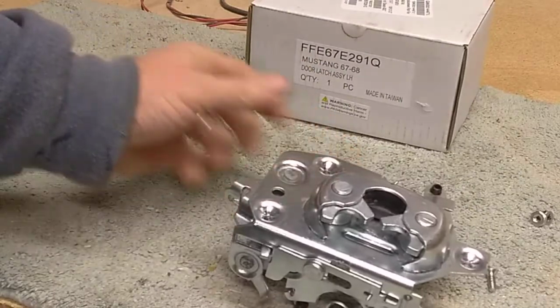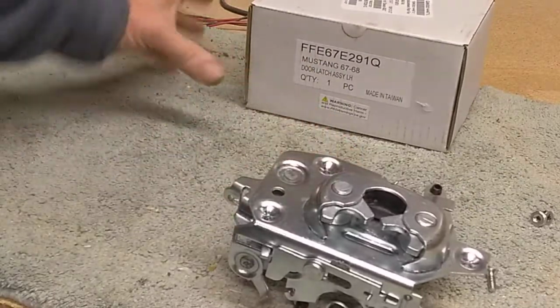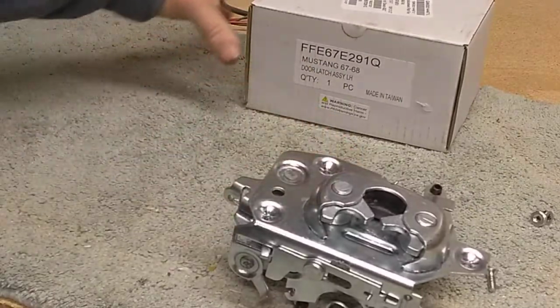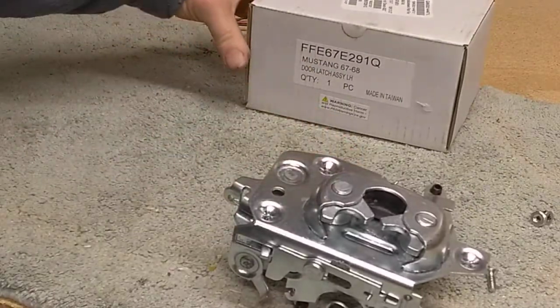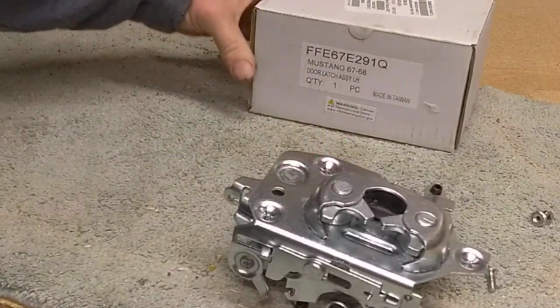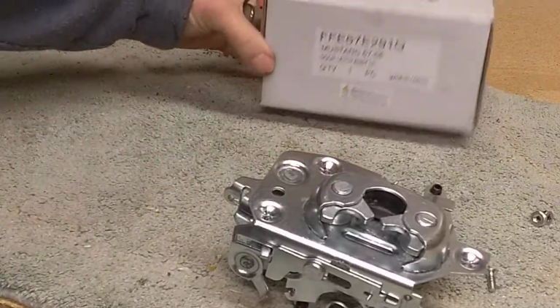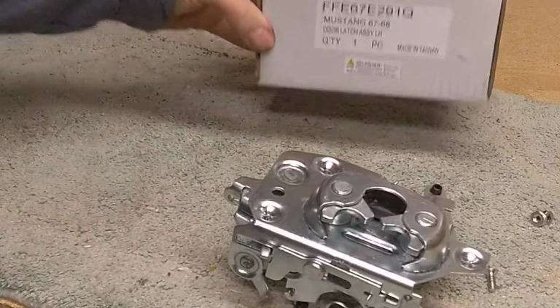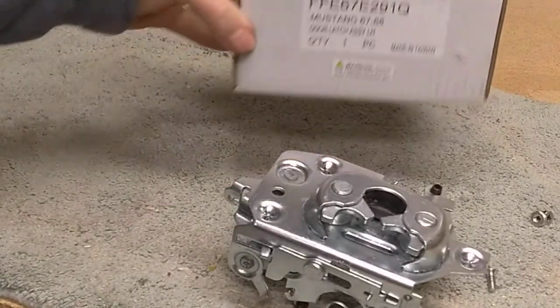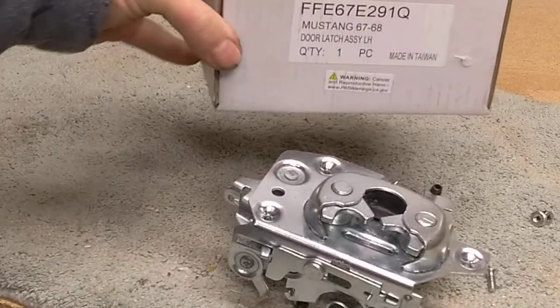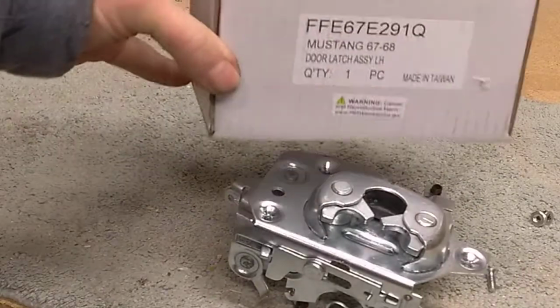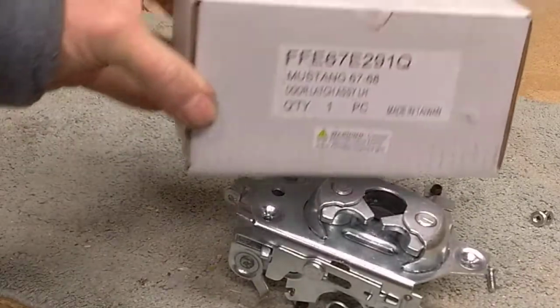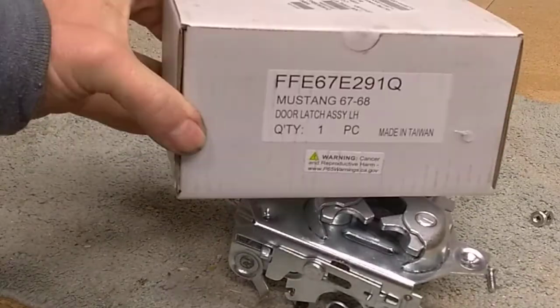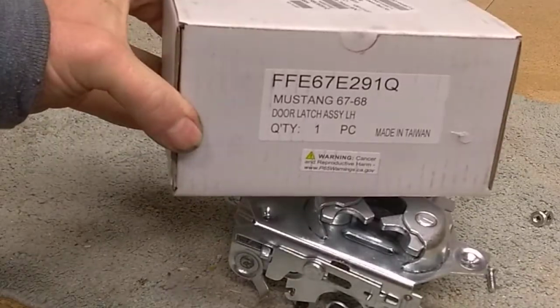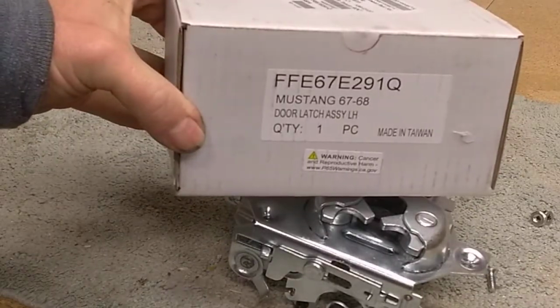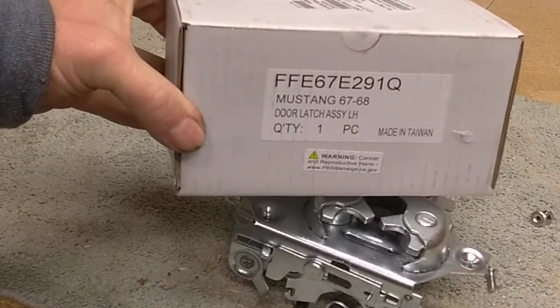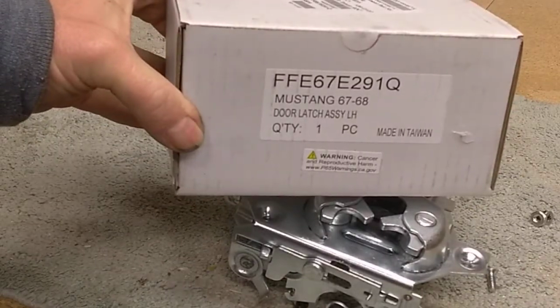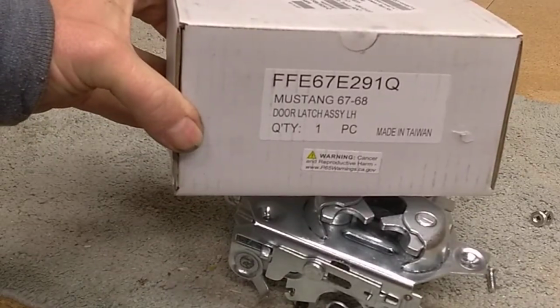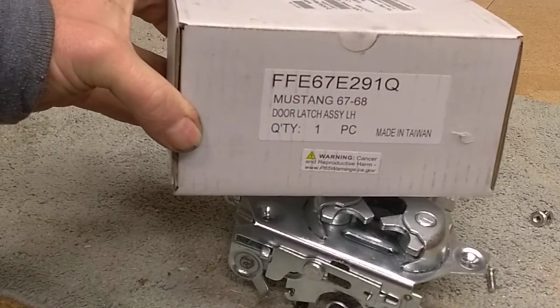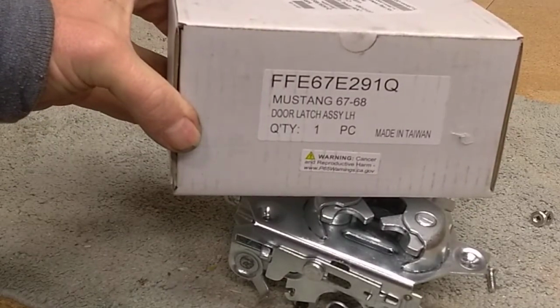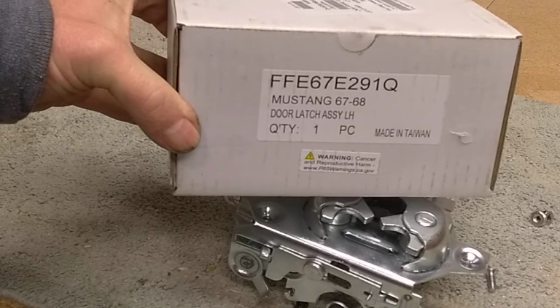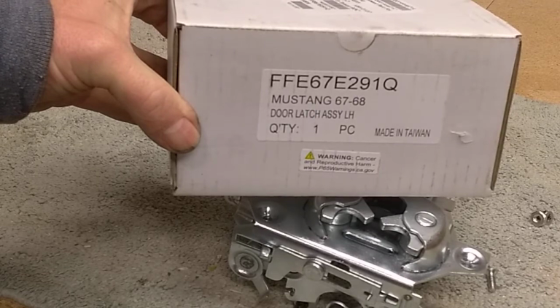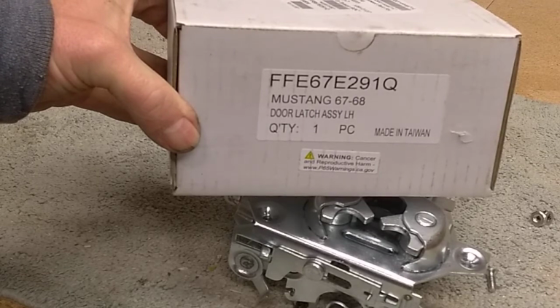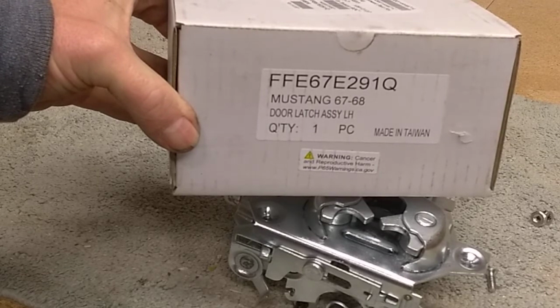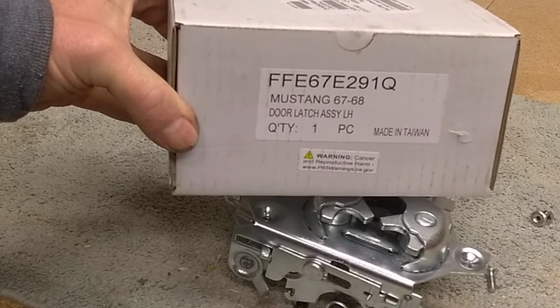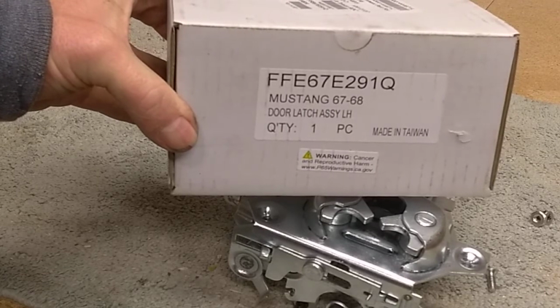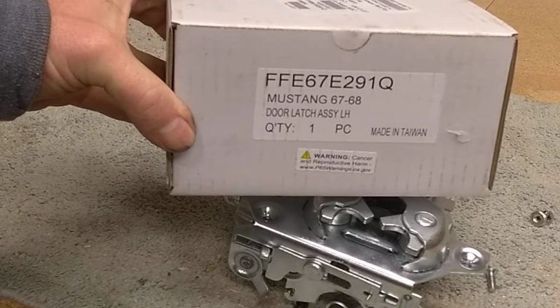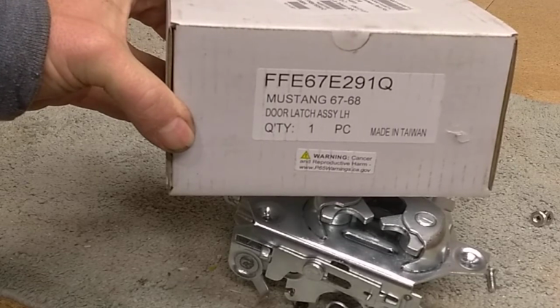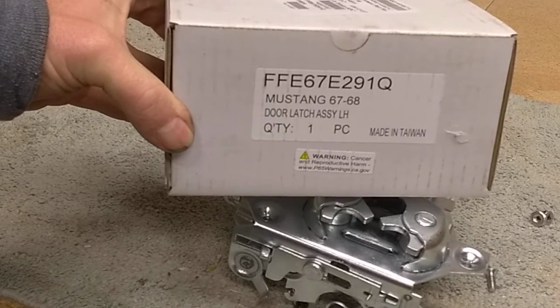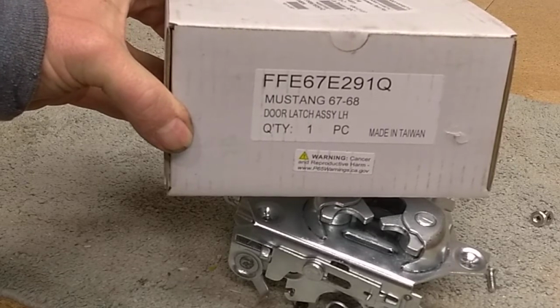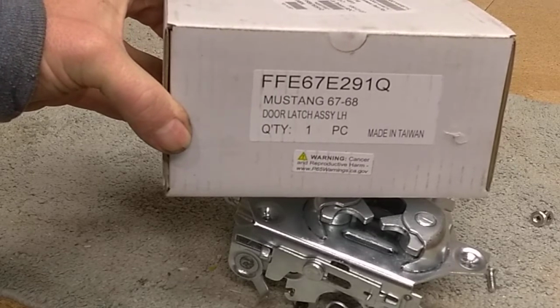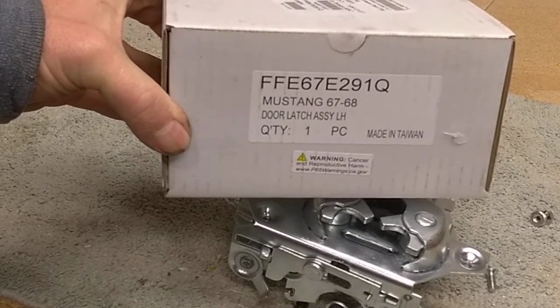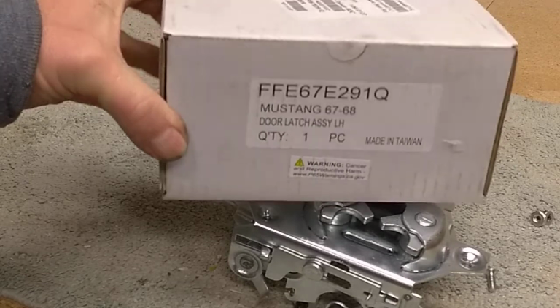It came in this box. There's no brand name on it — there's a part number, and it says made in Taiwan.